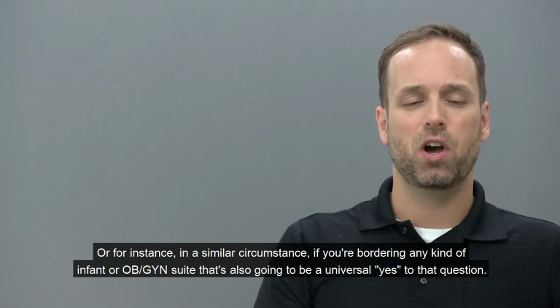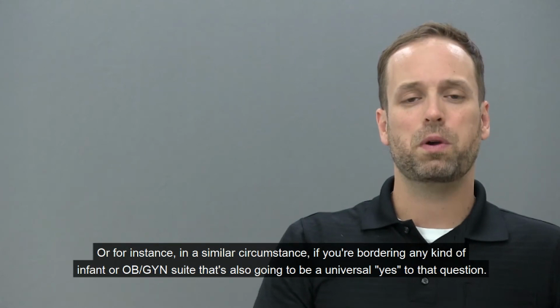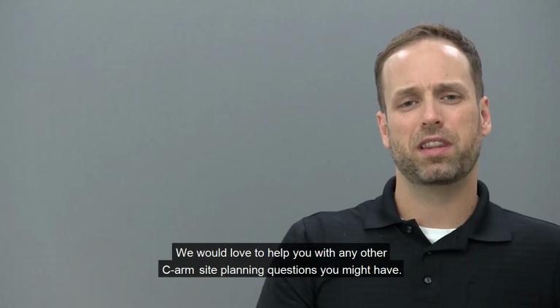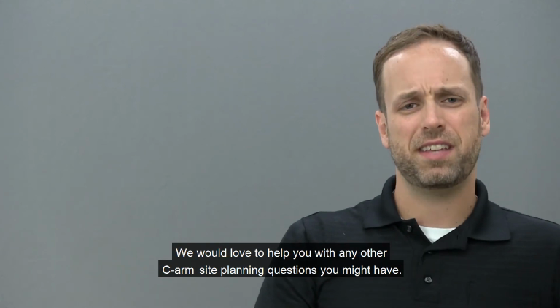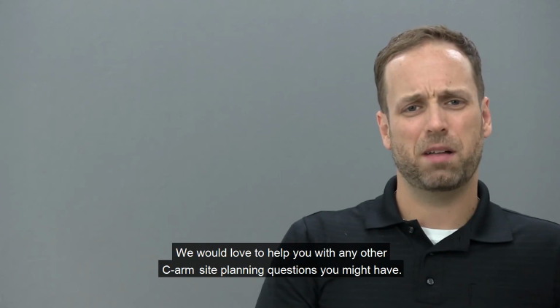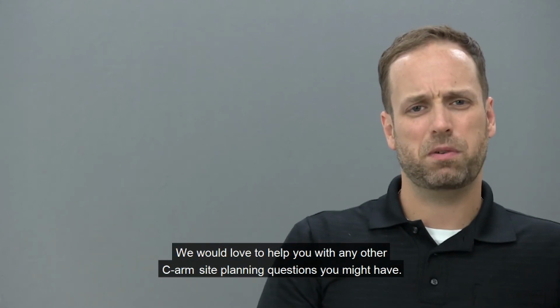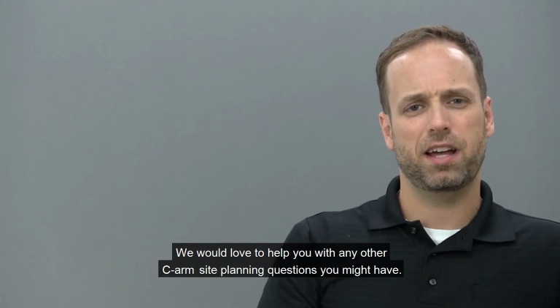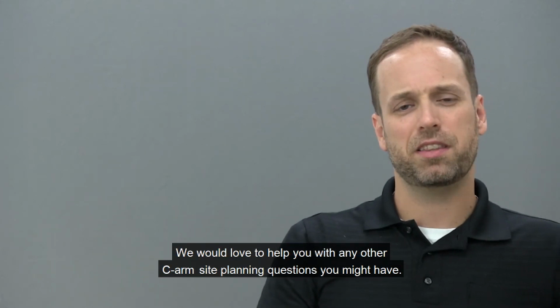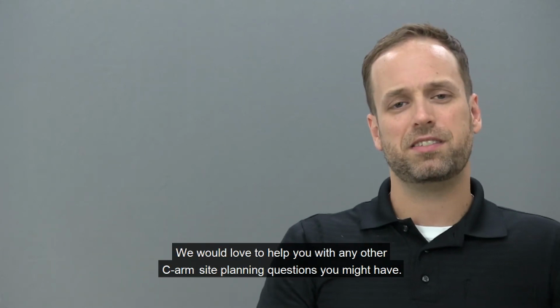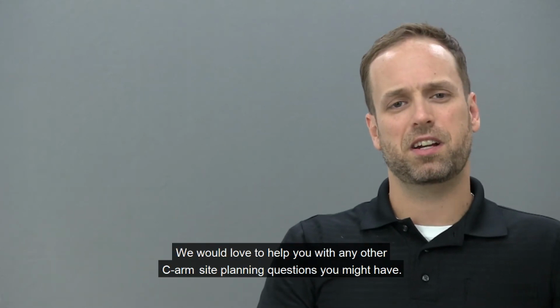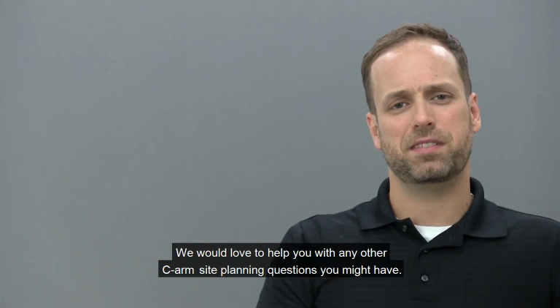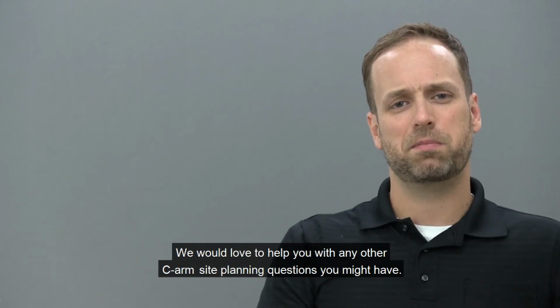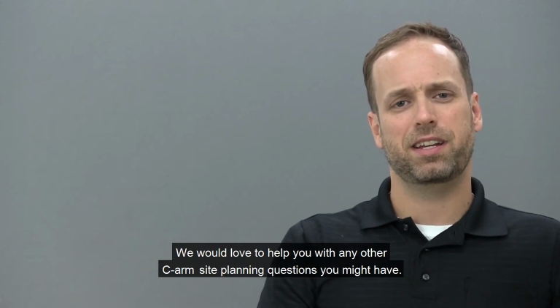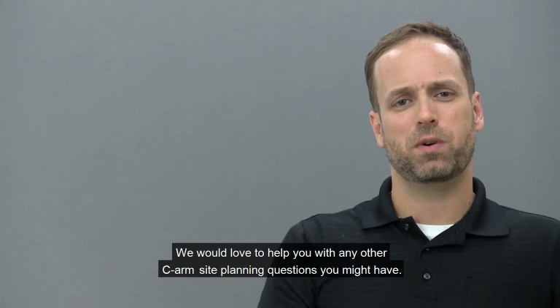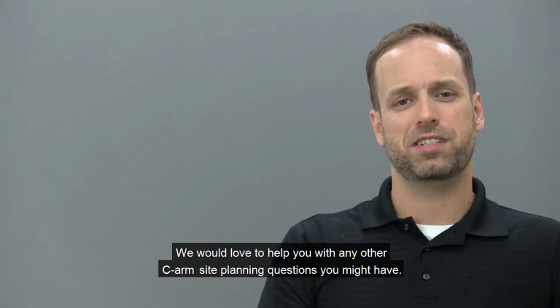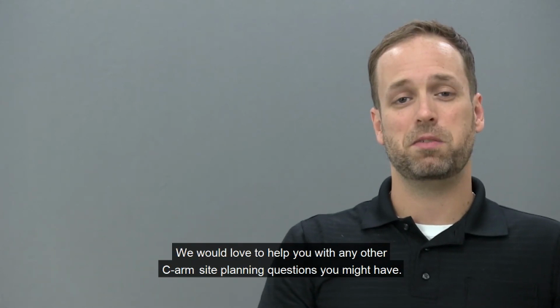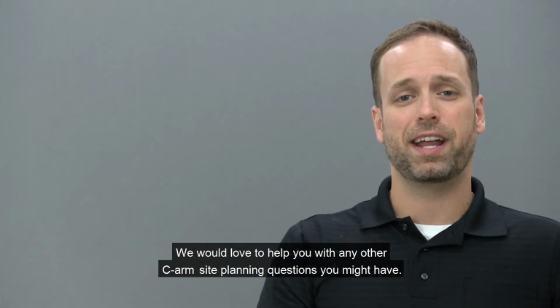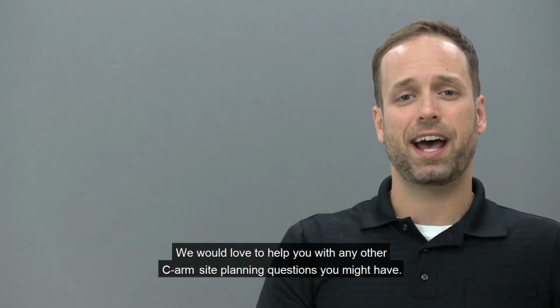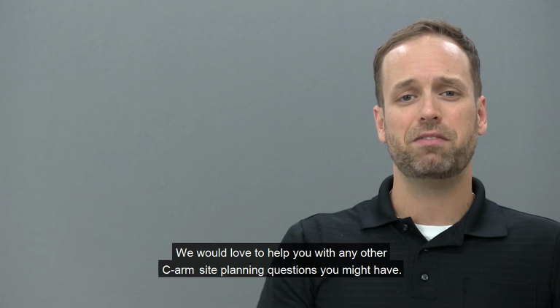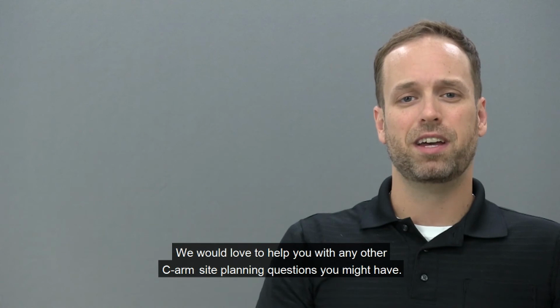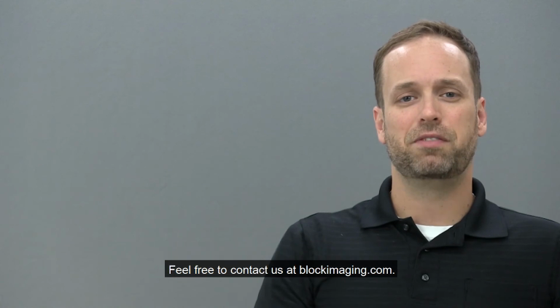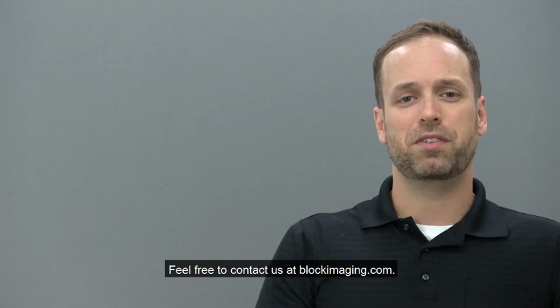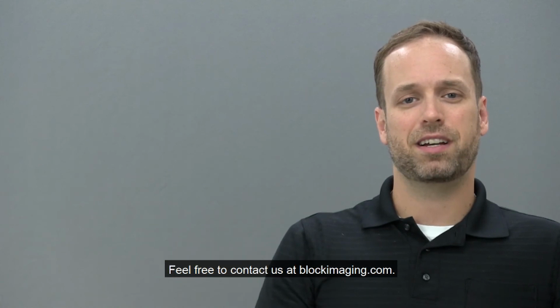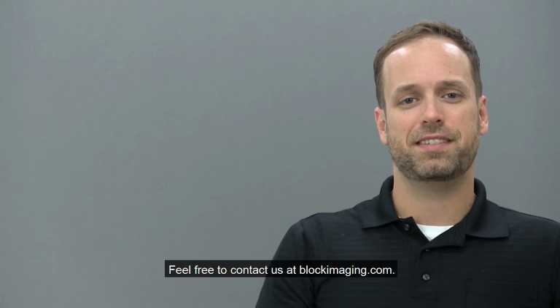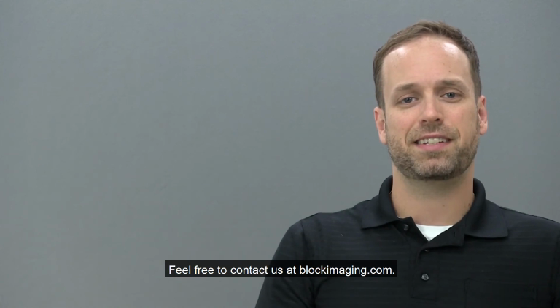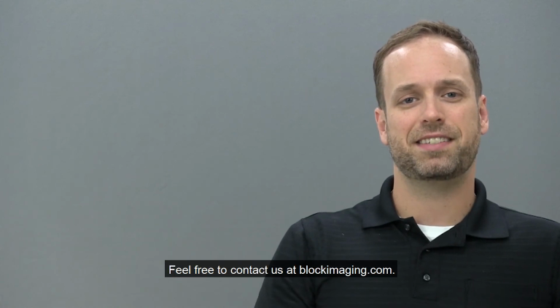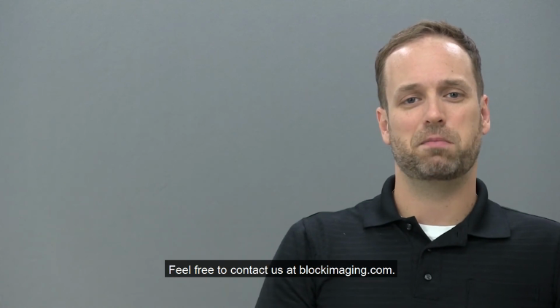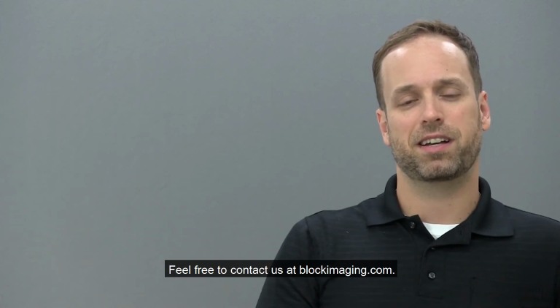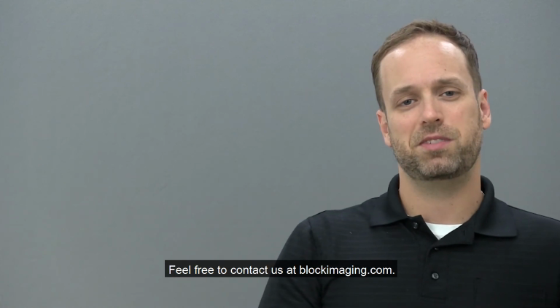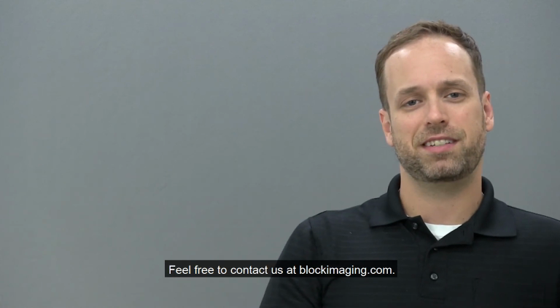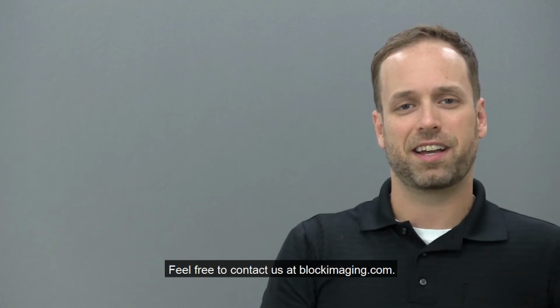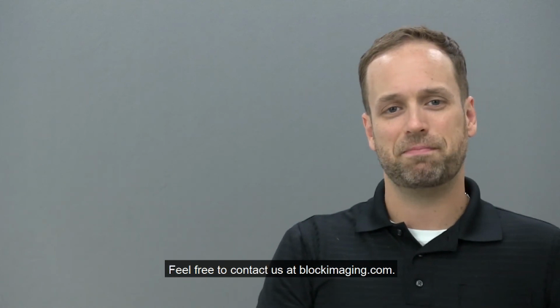We would love to help you with any other CRM site planning questions you might have. Feel free to contact us at BlockImaging.com.